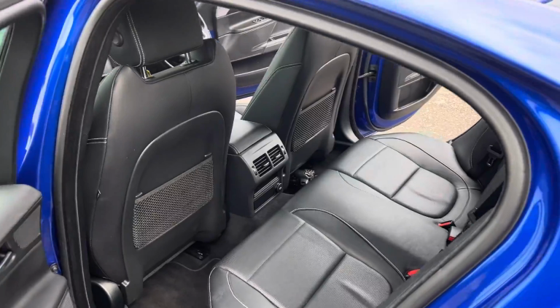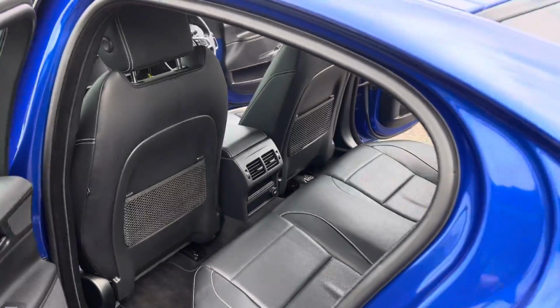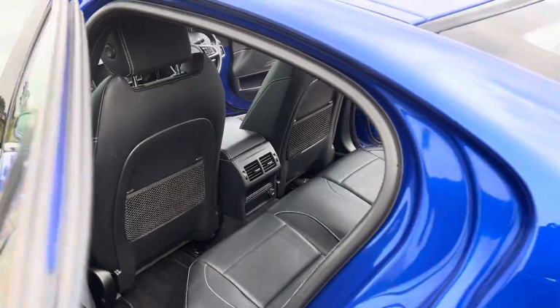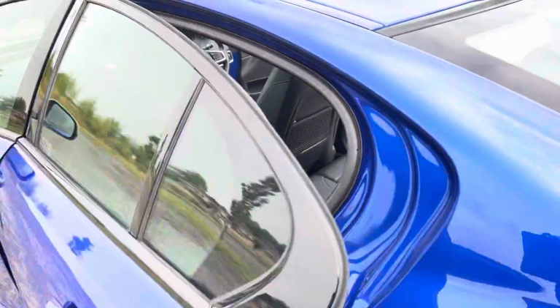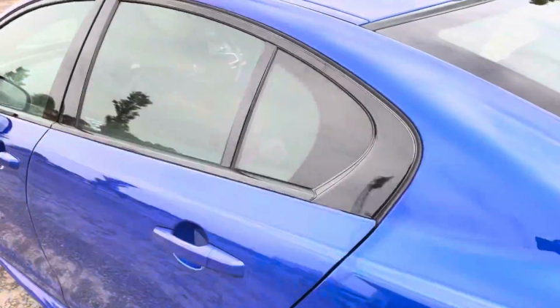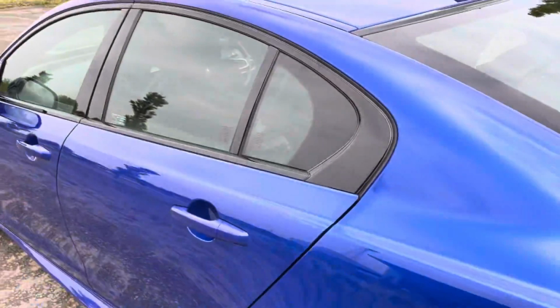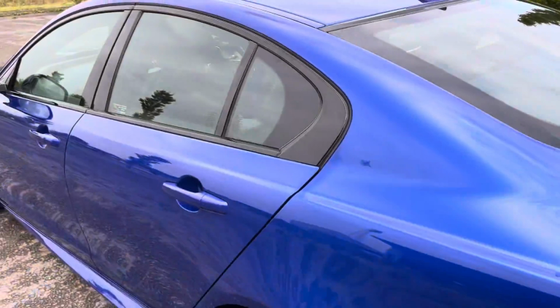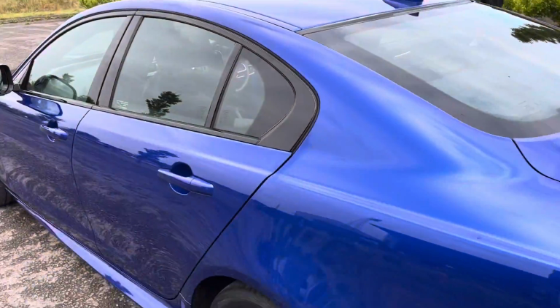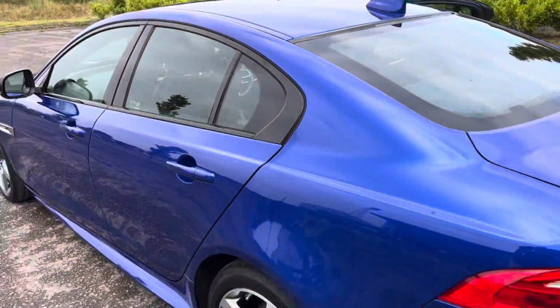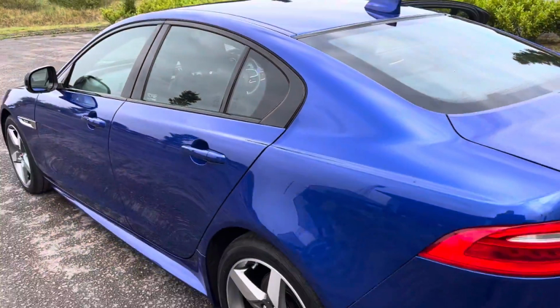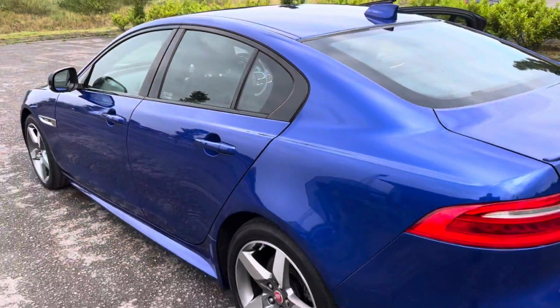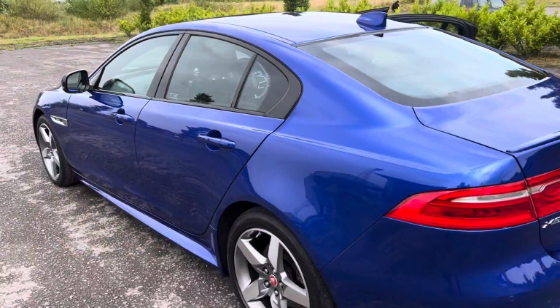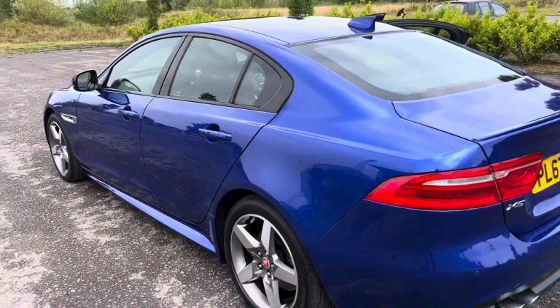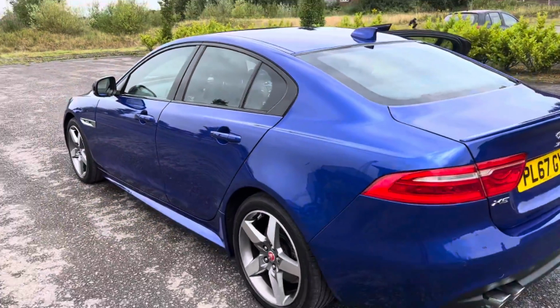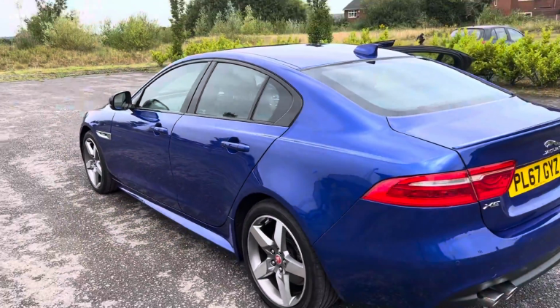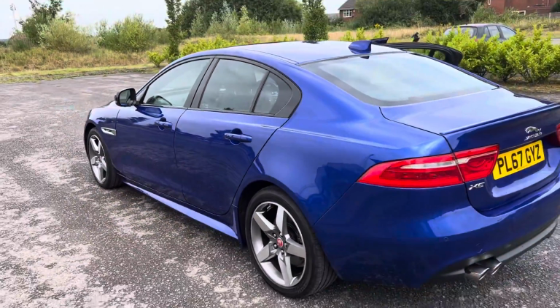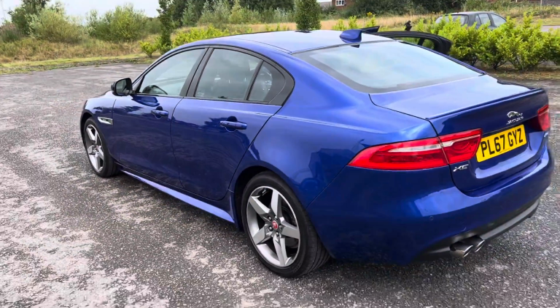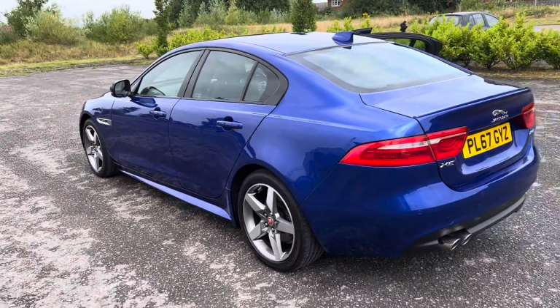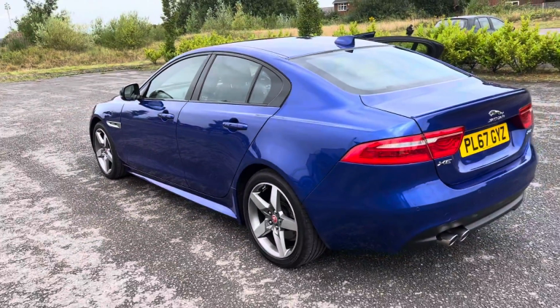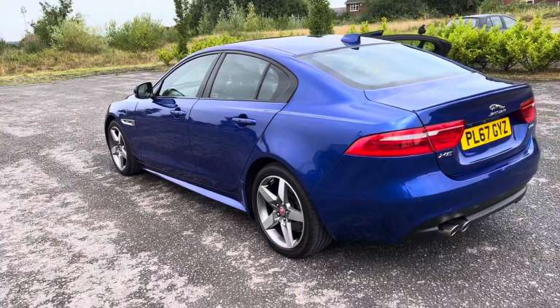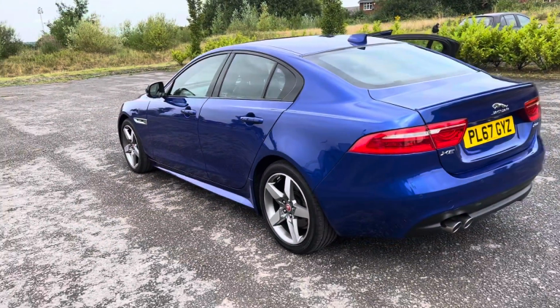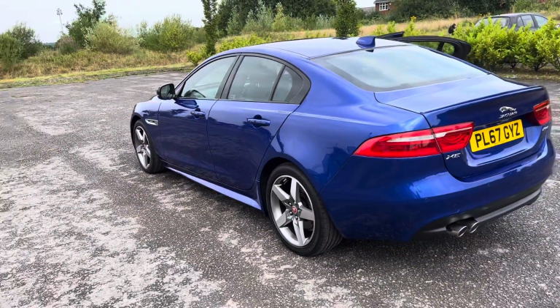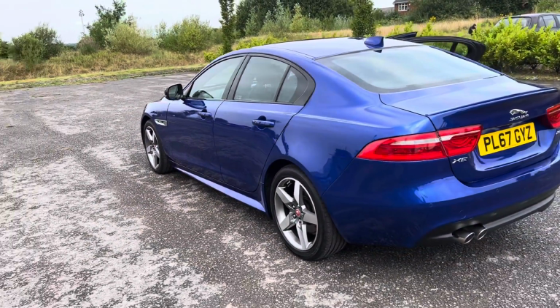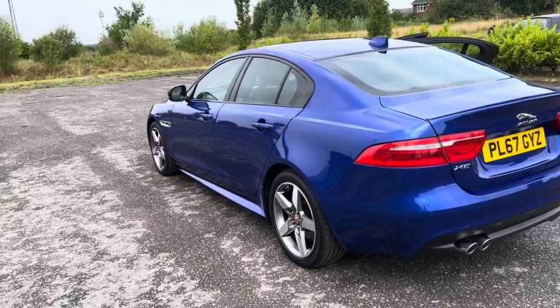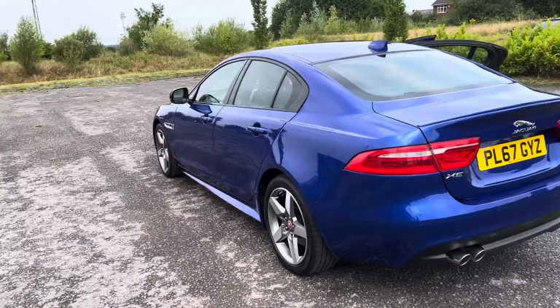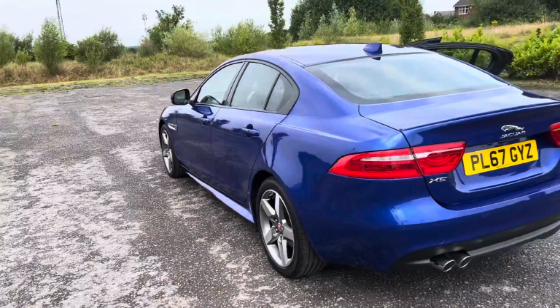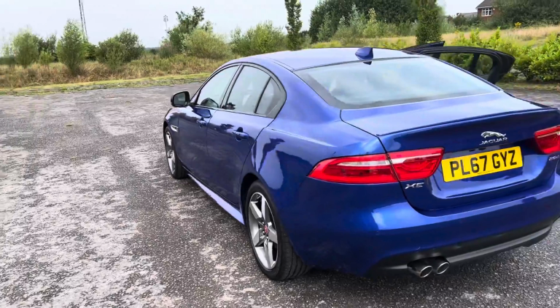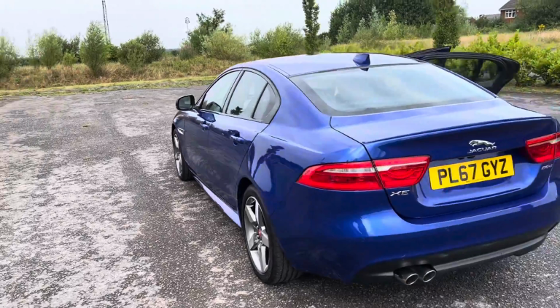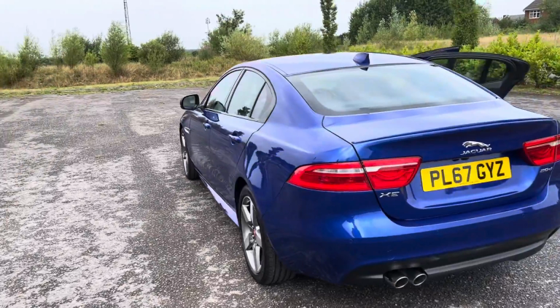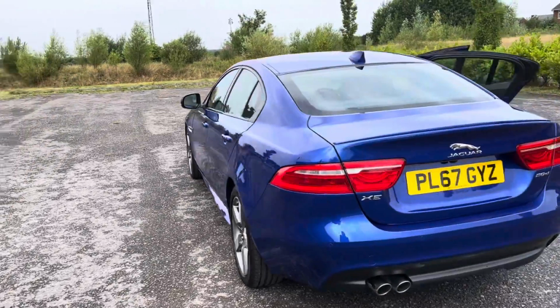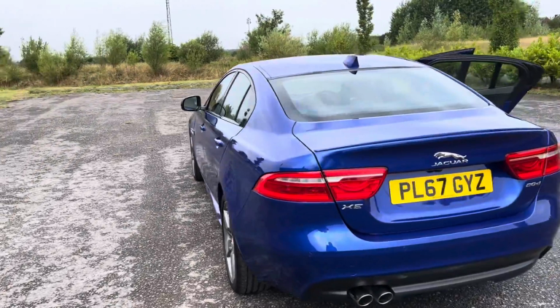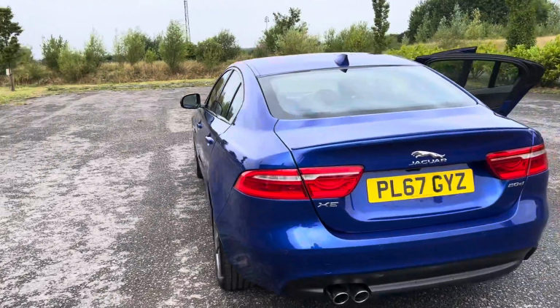Absolutely stunning car. This car wouldn't be a miss in a Jaguar showroom — it's in that good a condition.